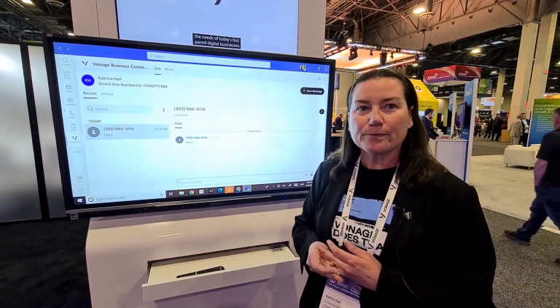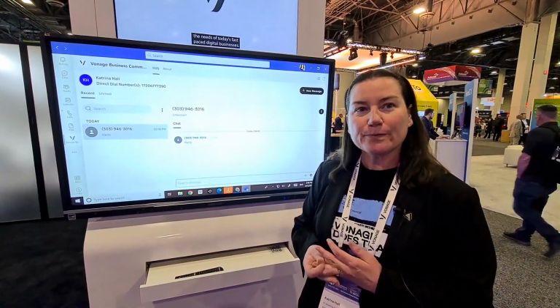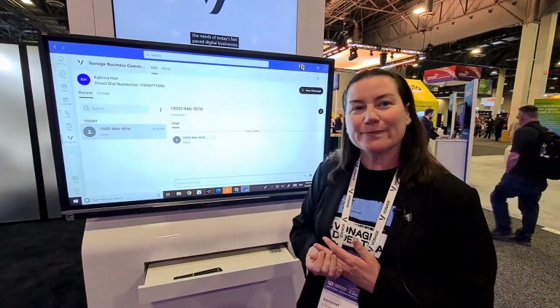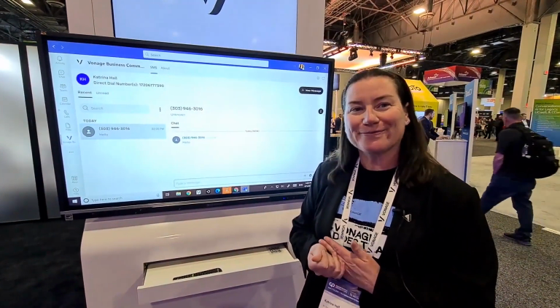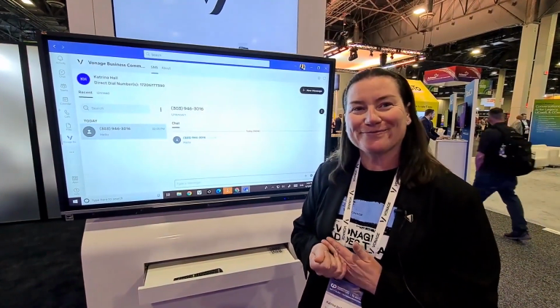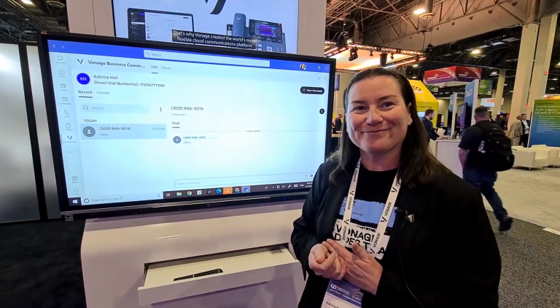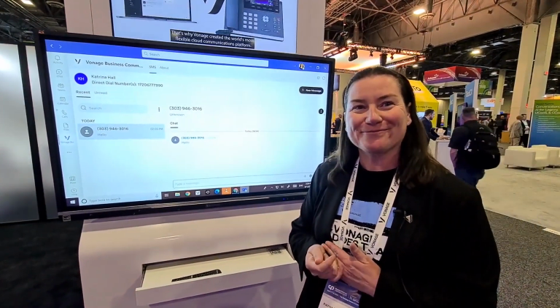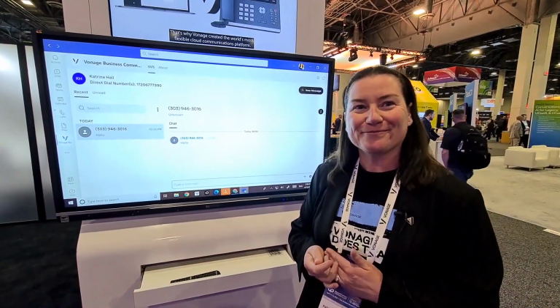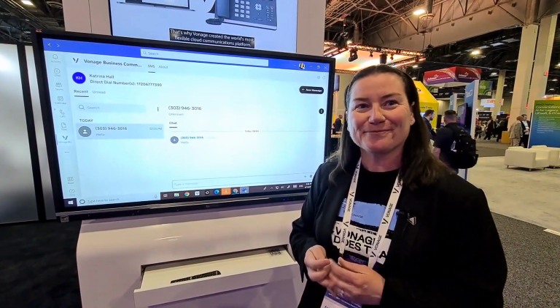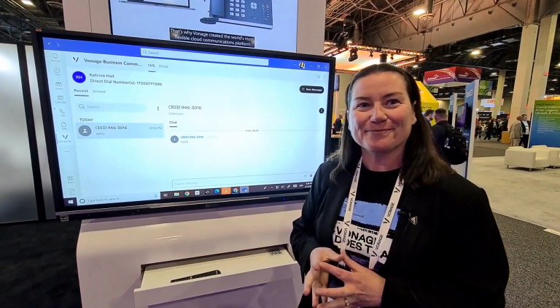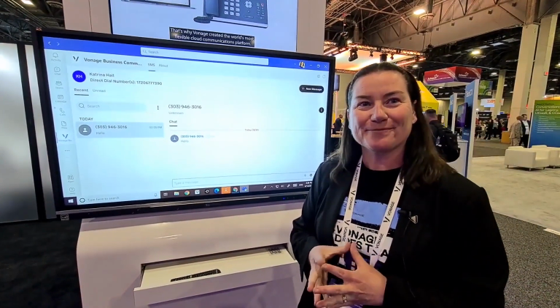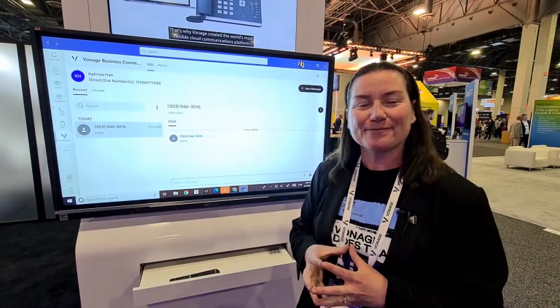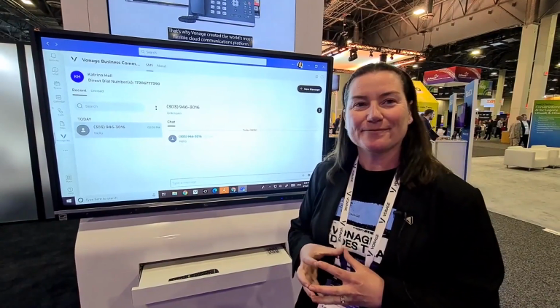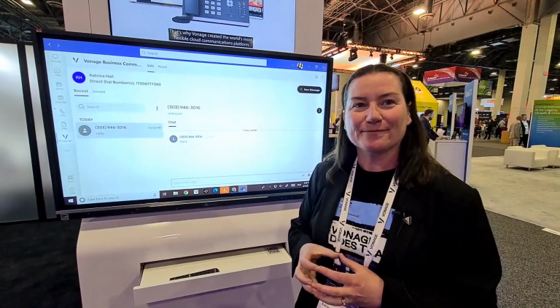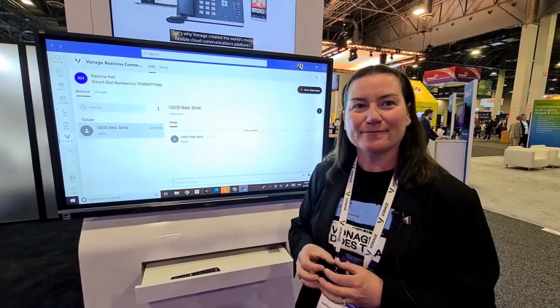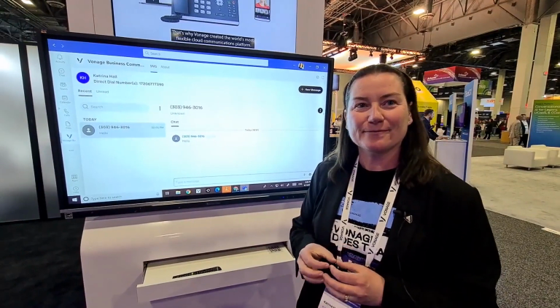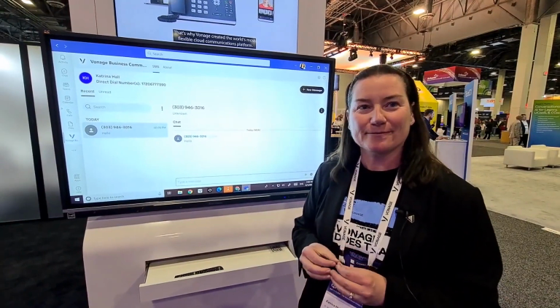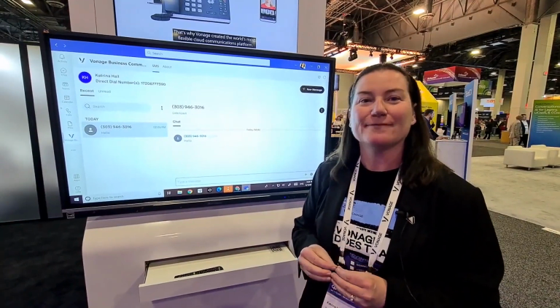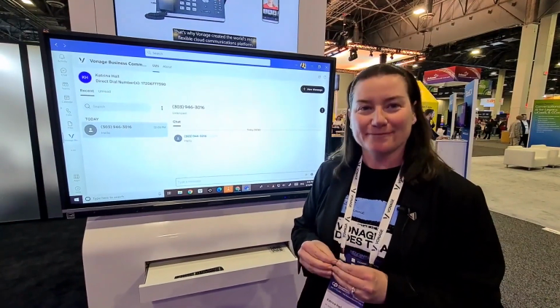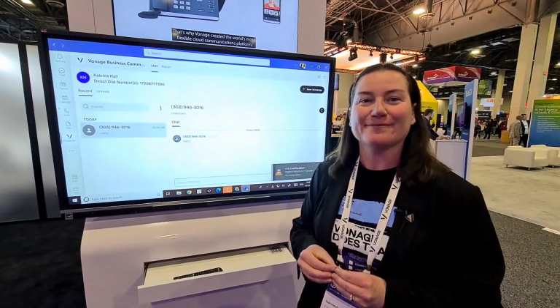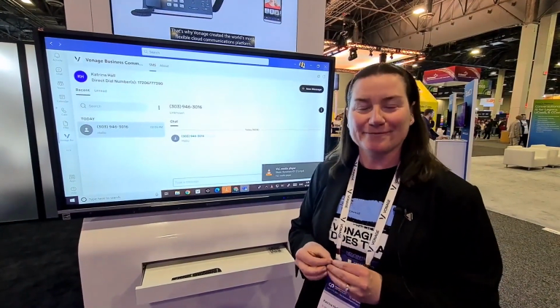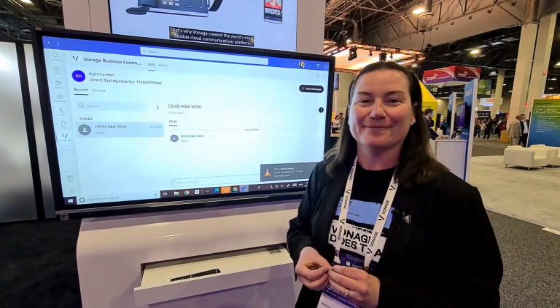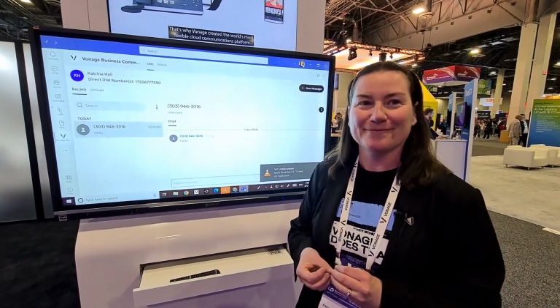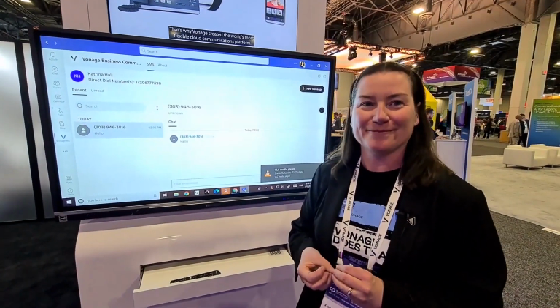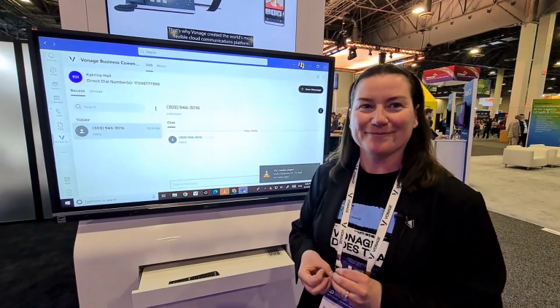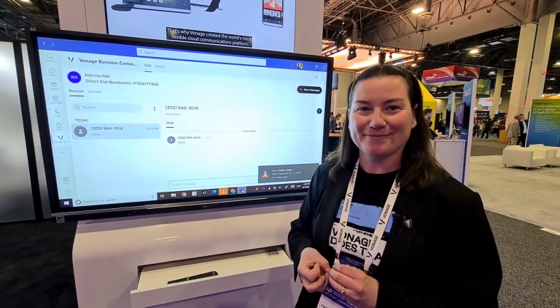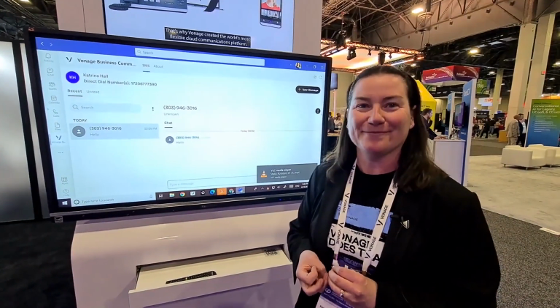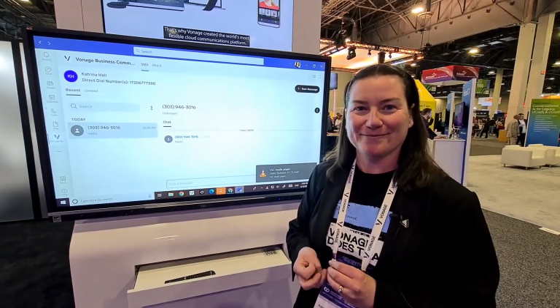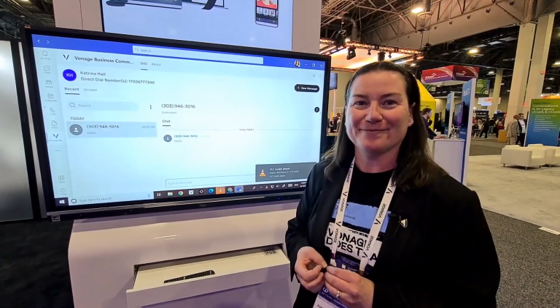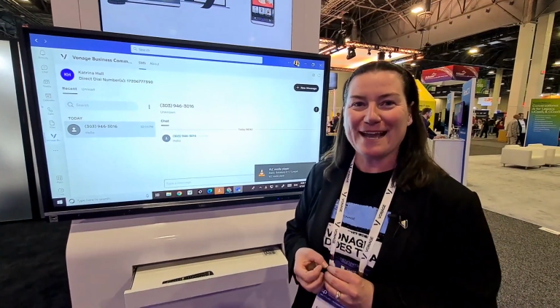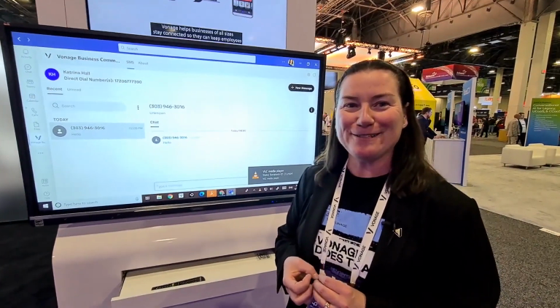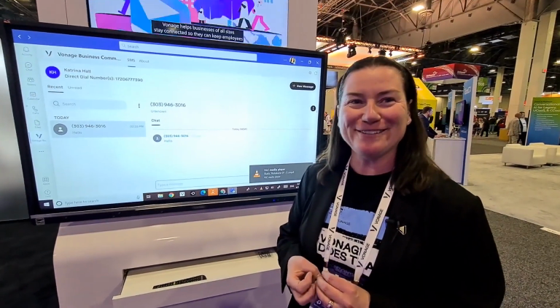I appreciate your time and for sharing with our audience a little bit more about the Vonage Microsoft Teams integration. Thank you. Absolutely.